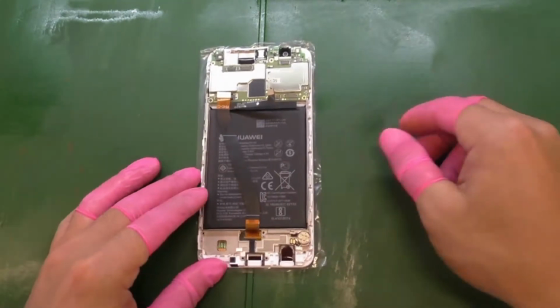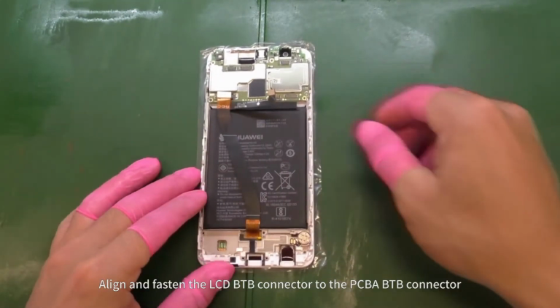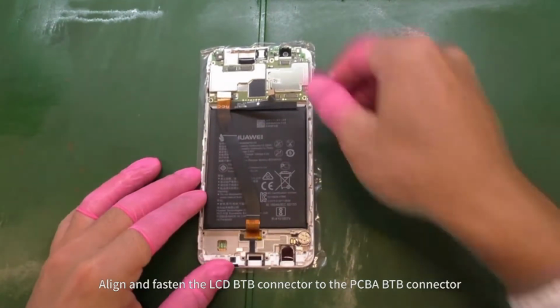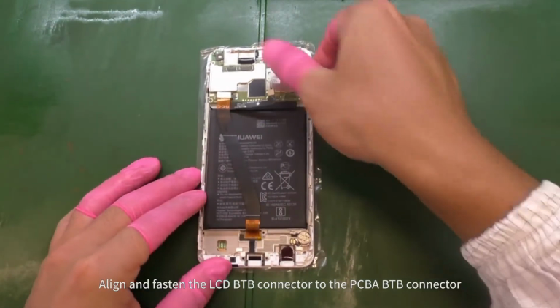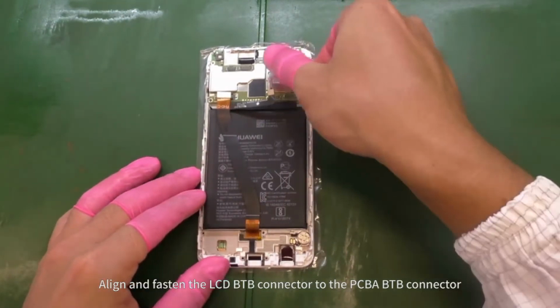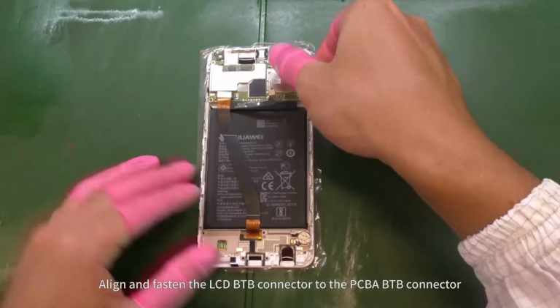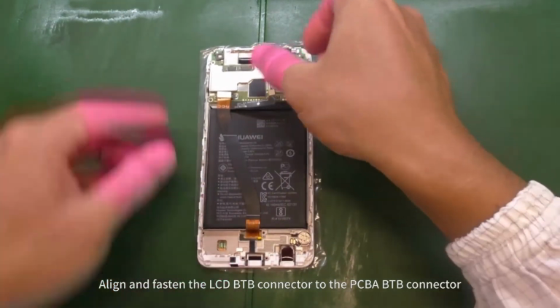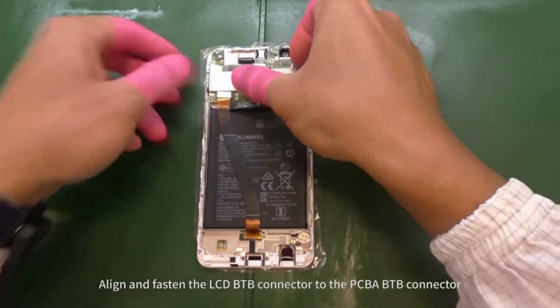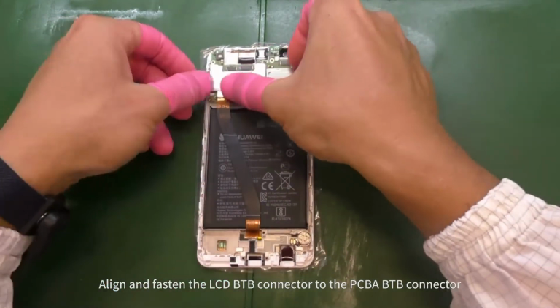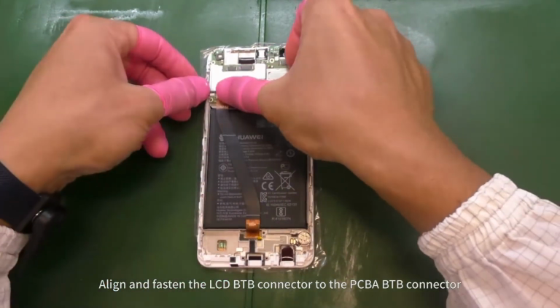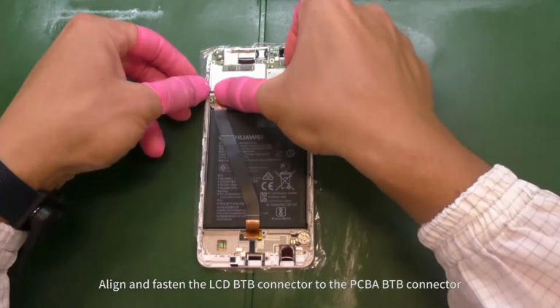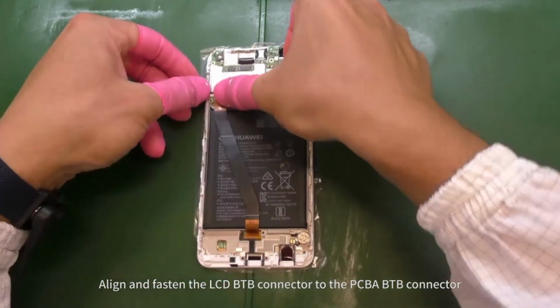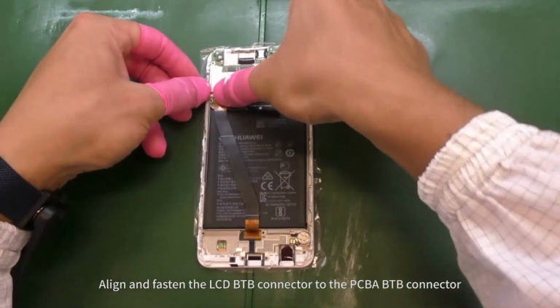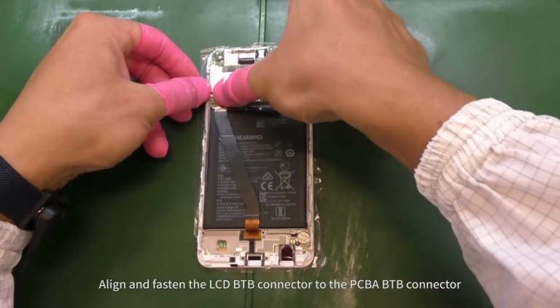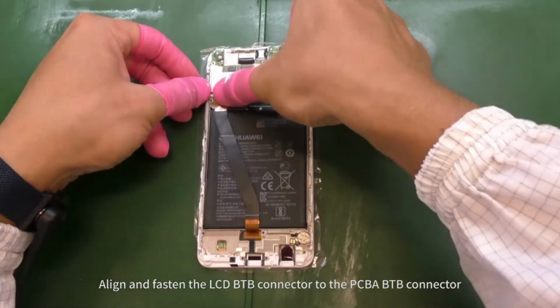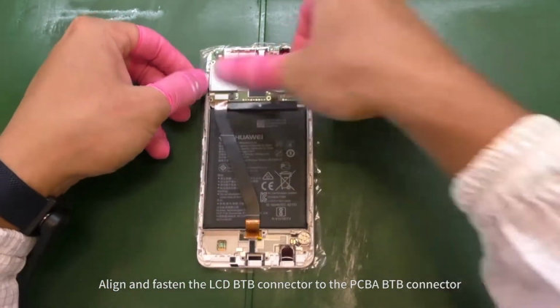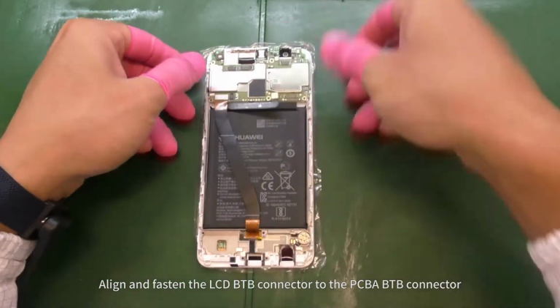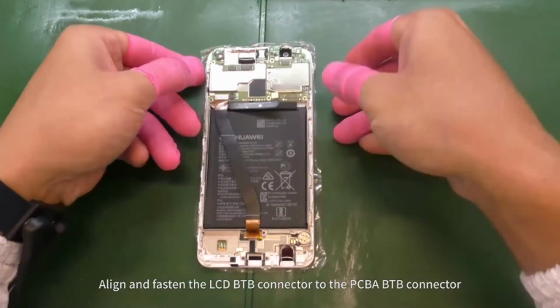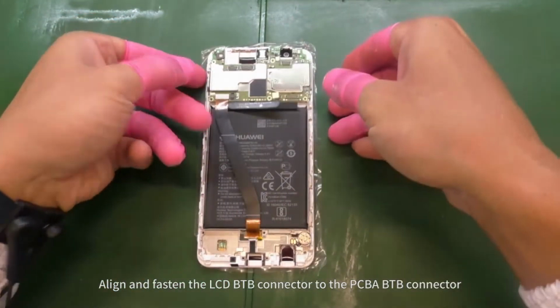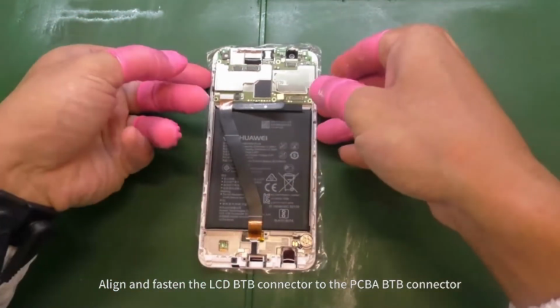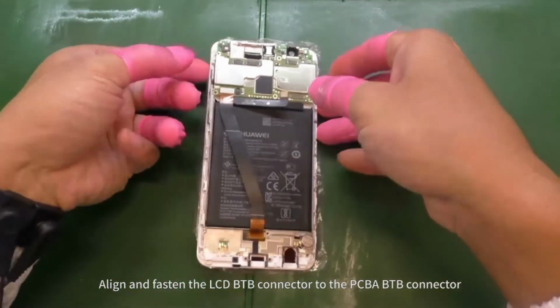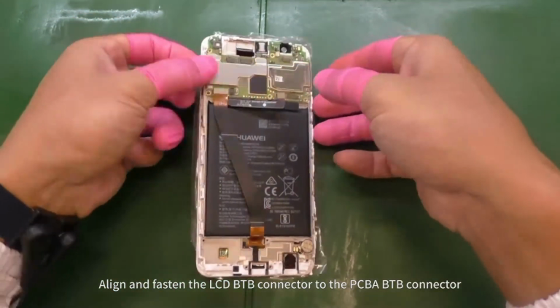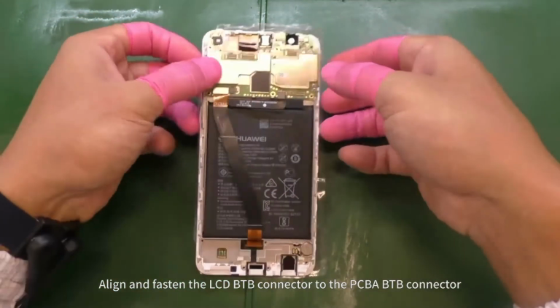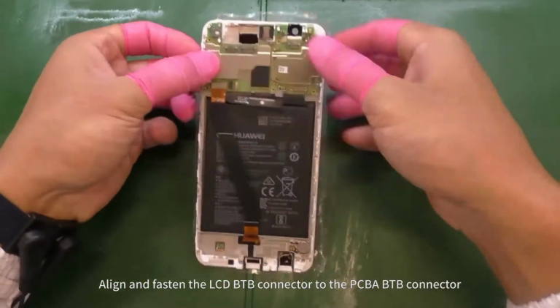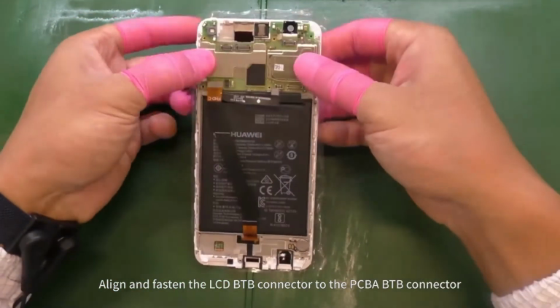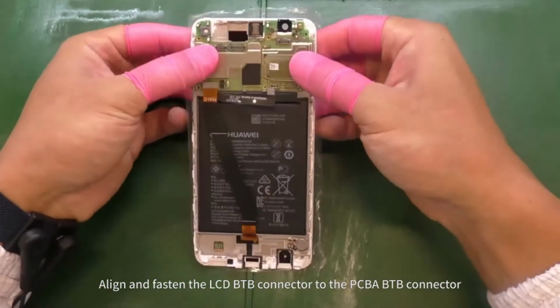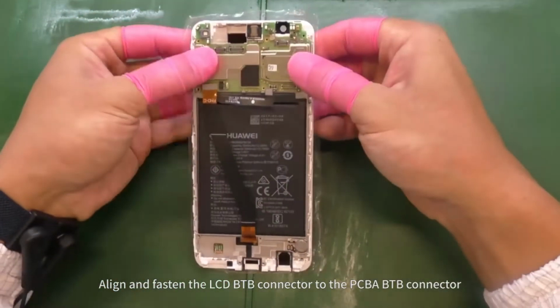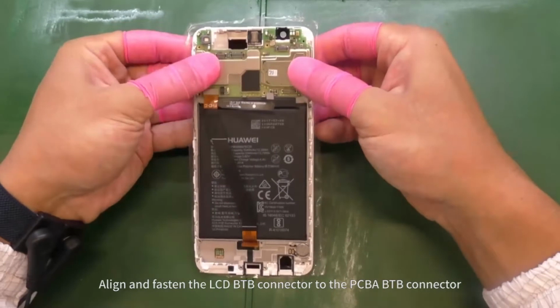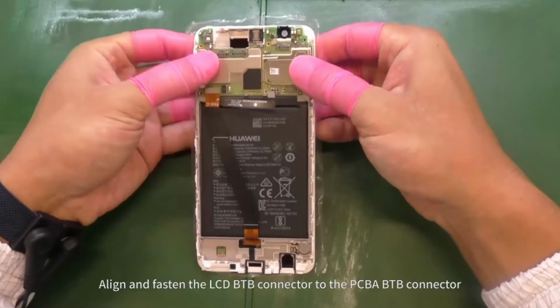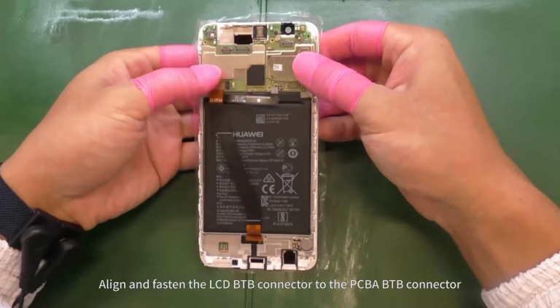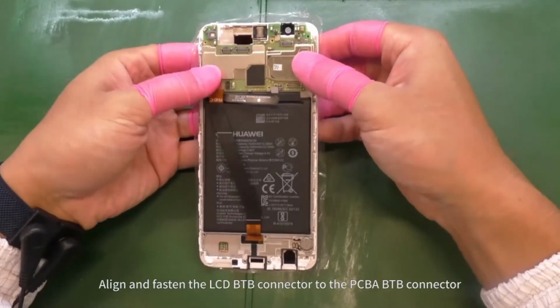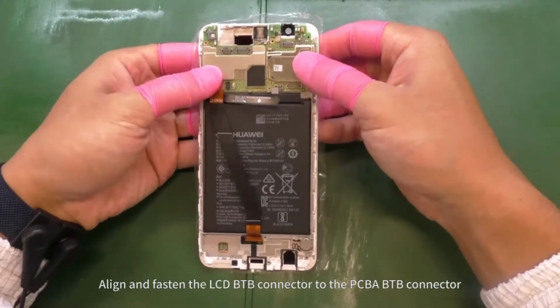Align and fasten the LCD B2B connector to the PCBA B2B connector.